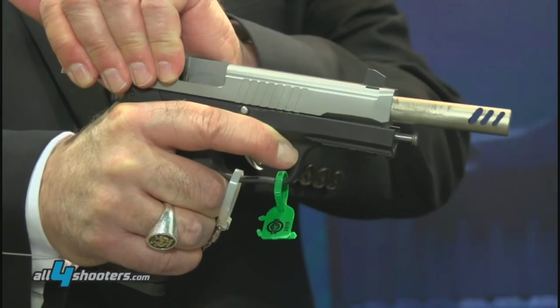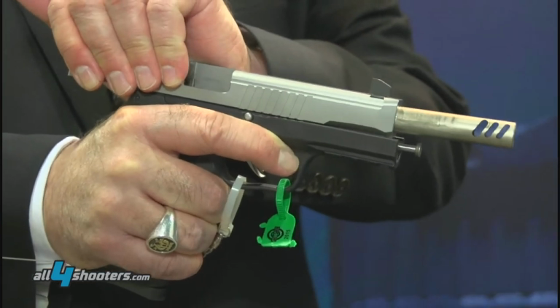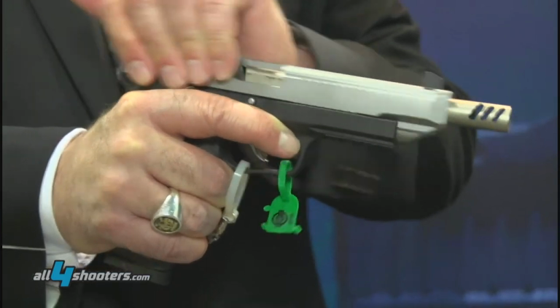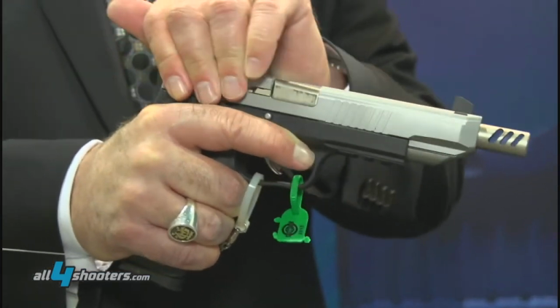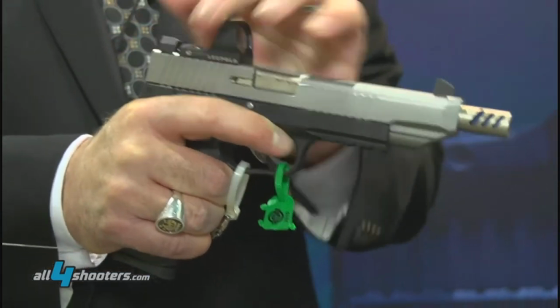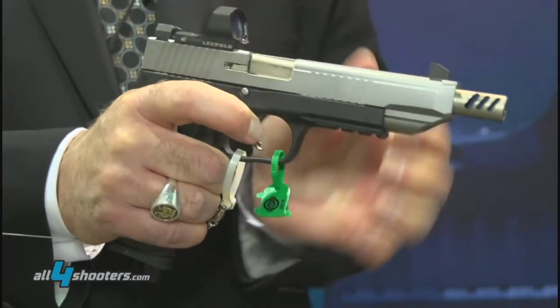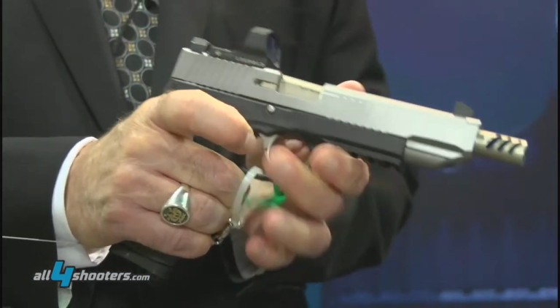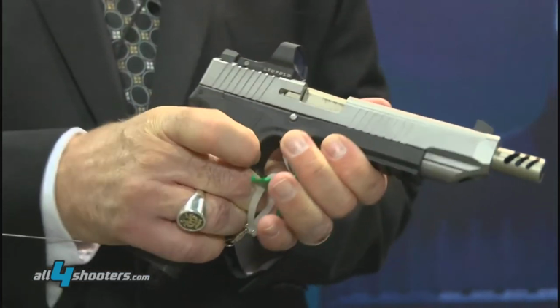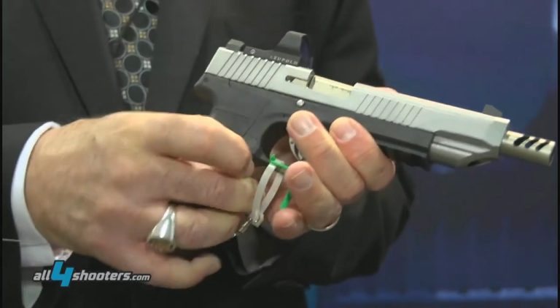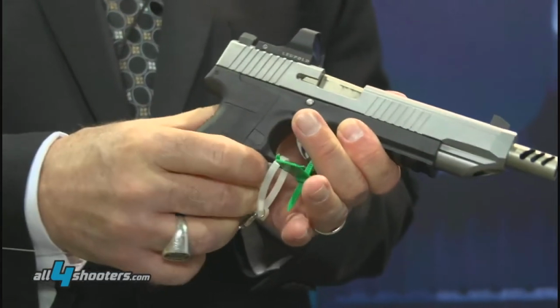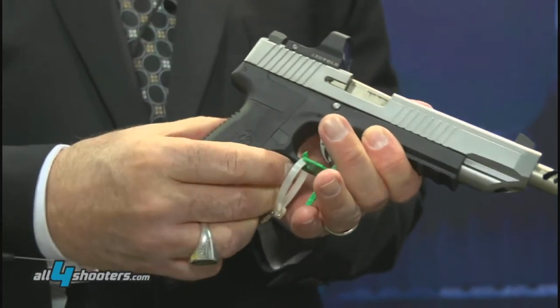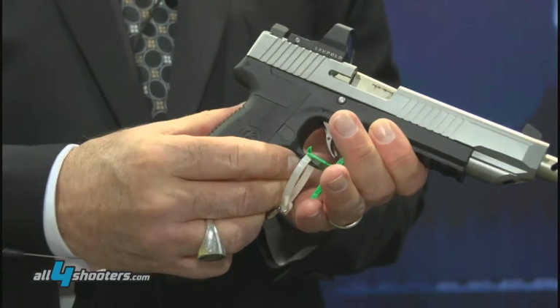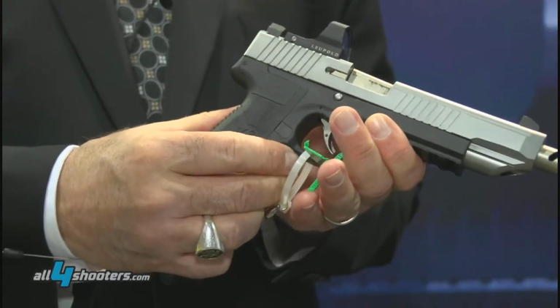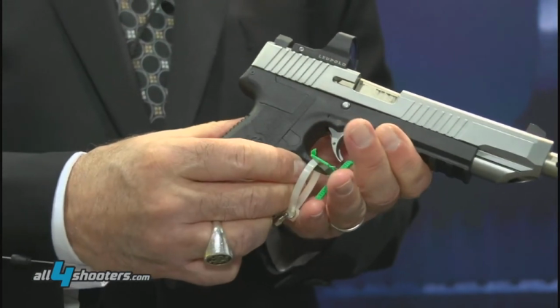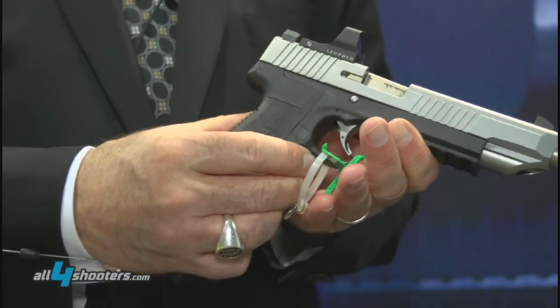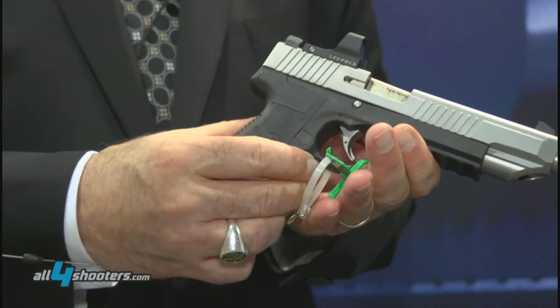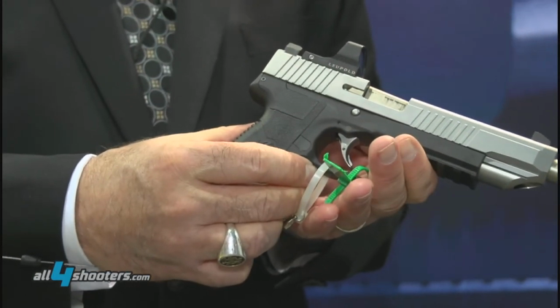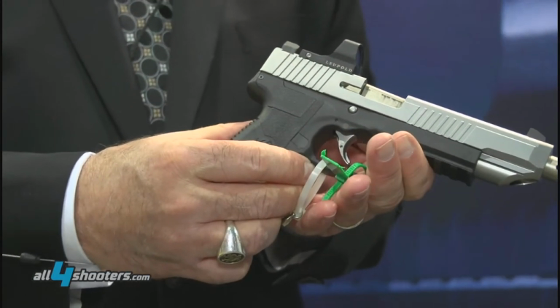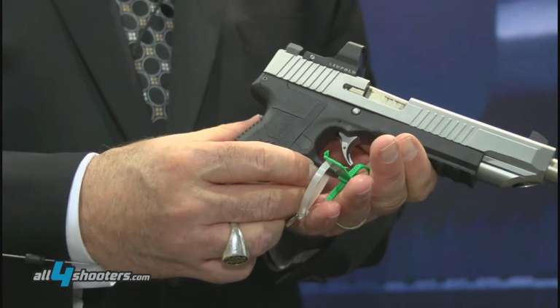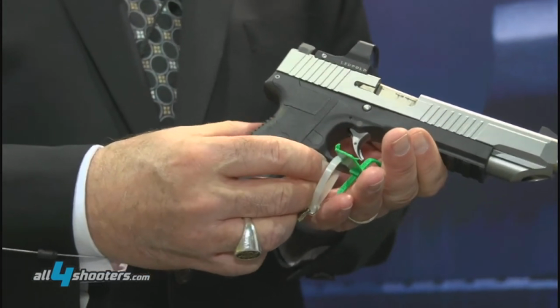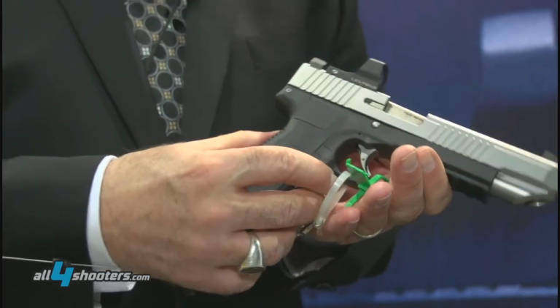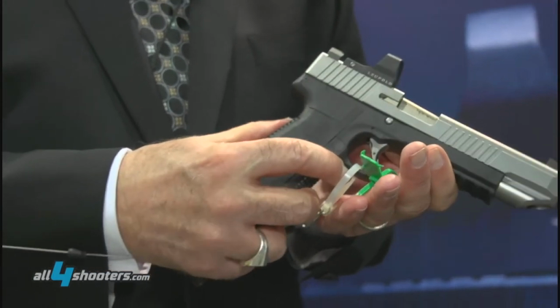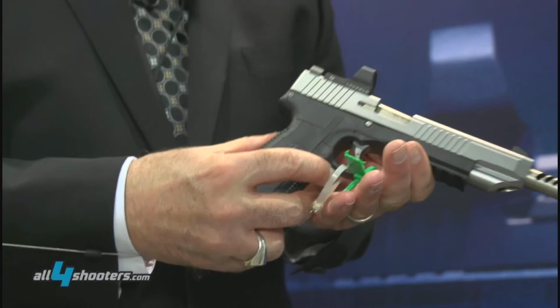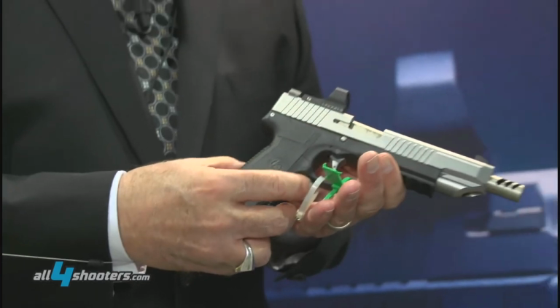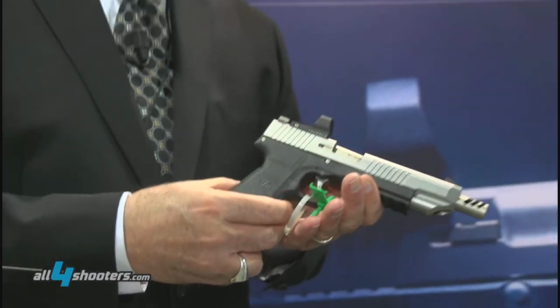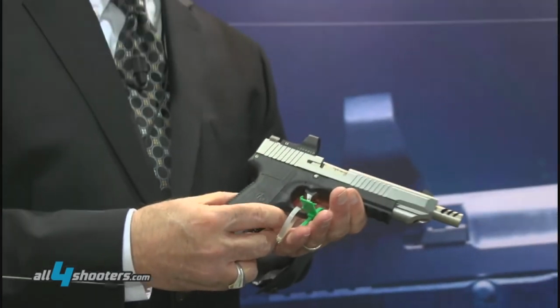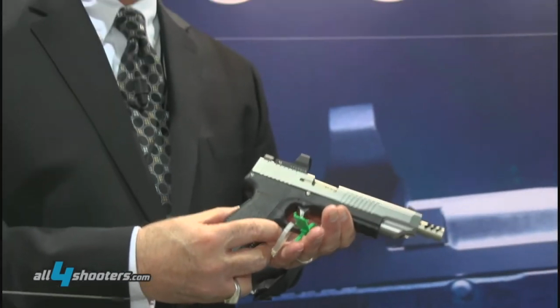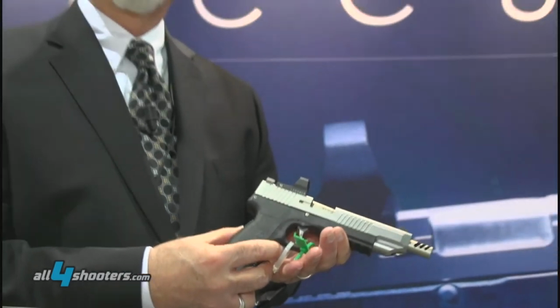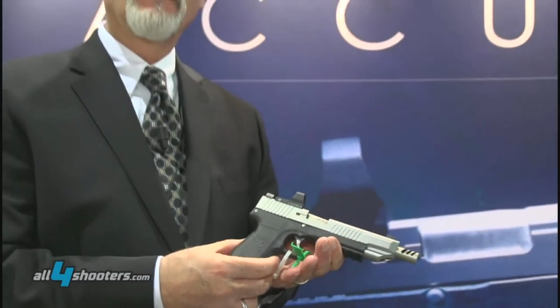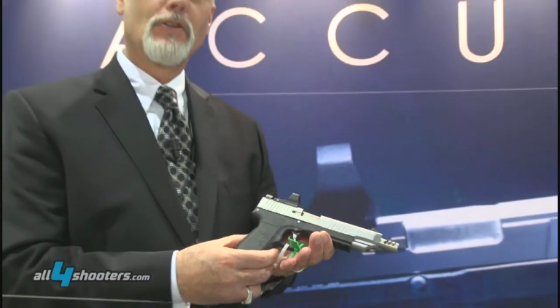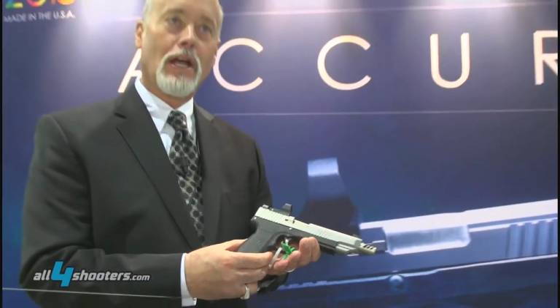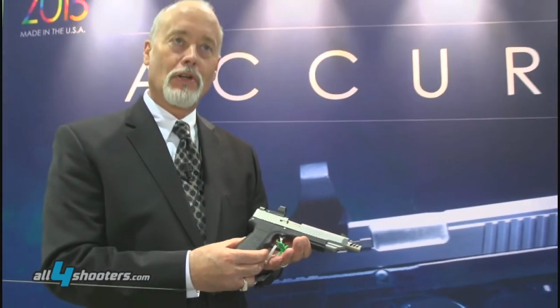So this is the CAR Generation 2 or Gen 2 pistol at the 2015 SHOT Show.